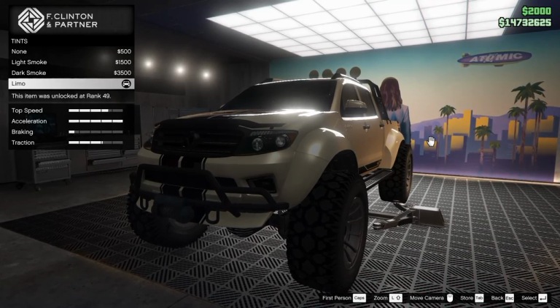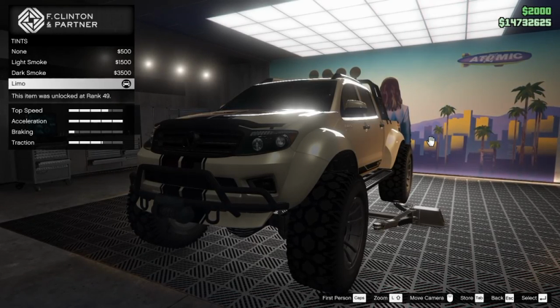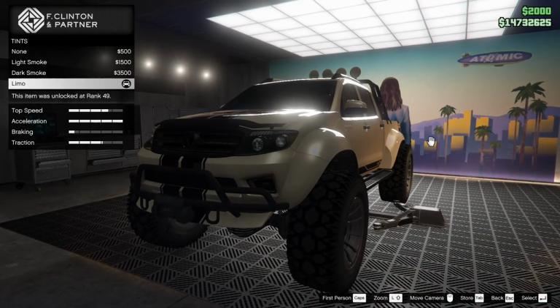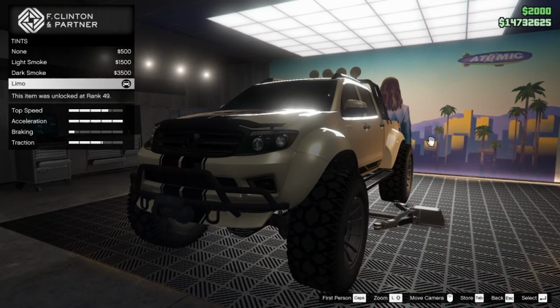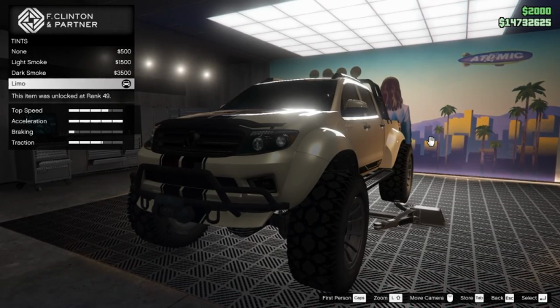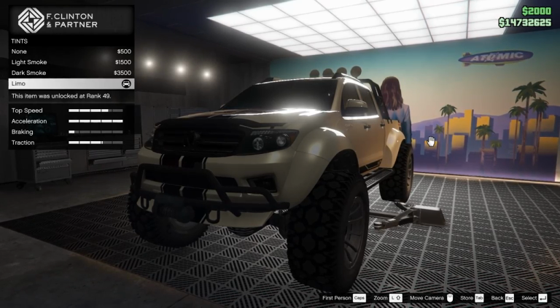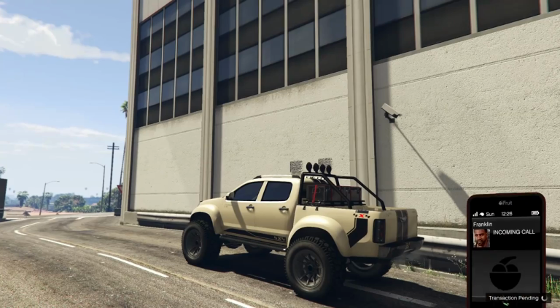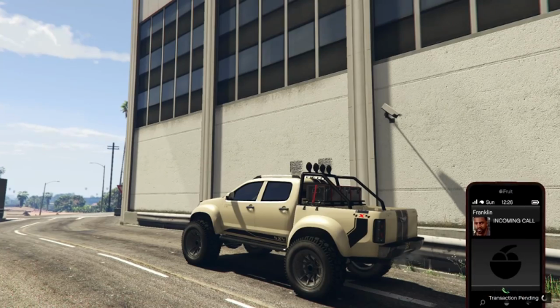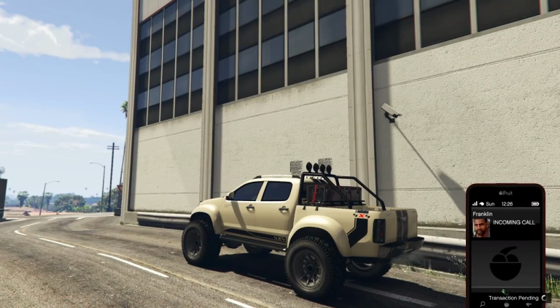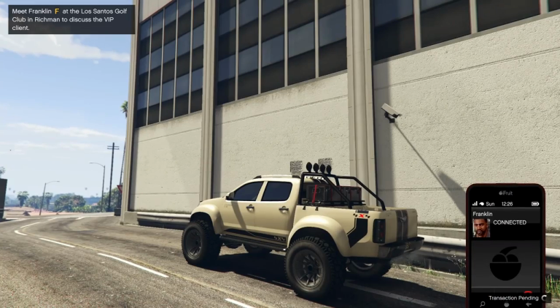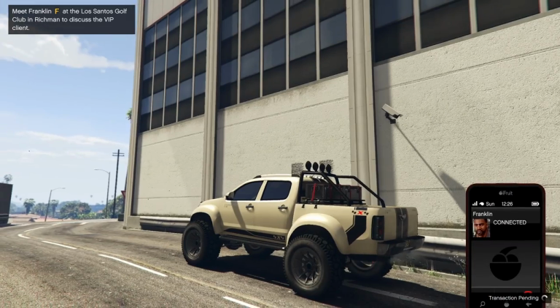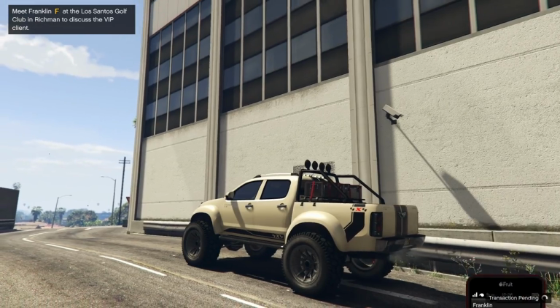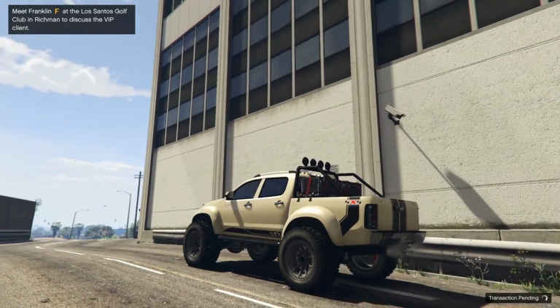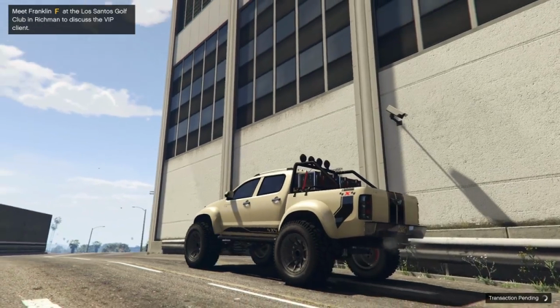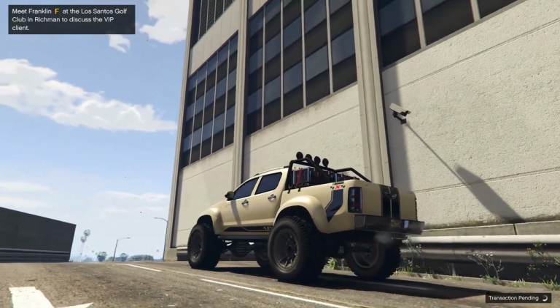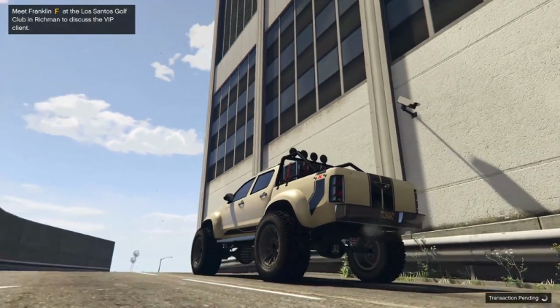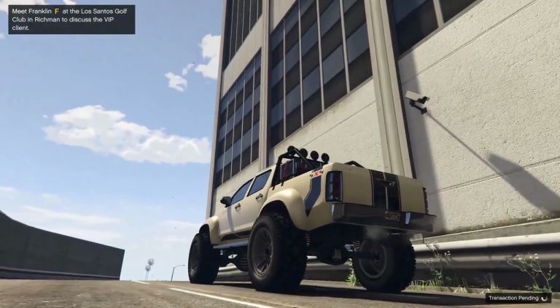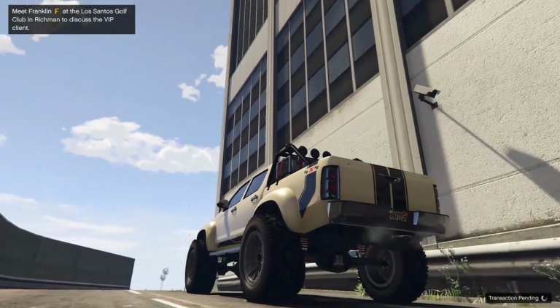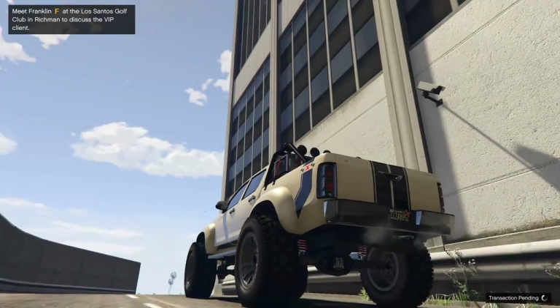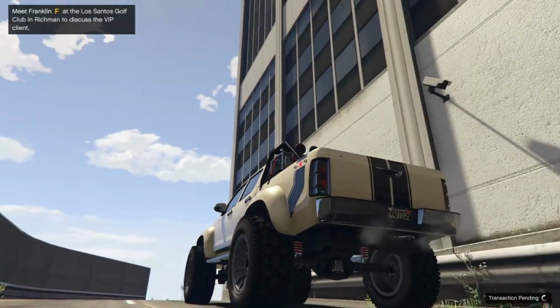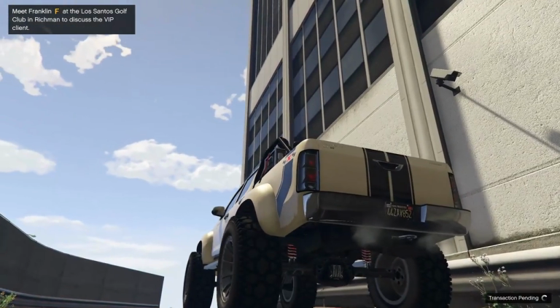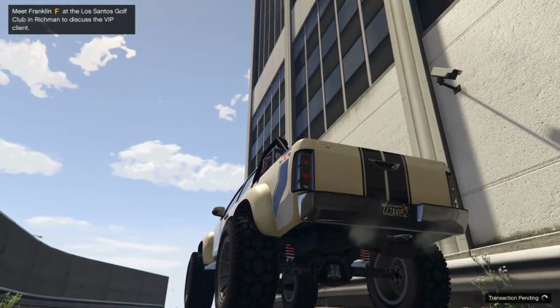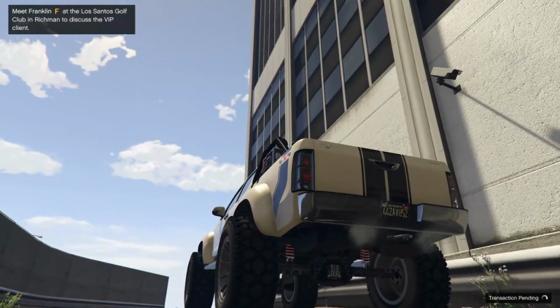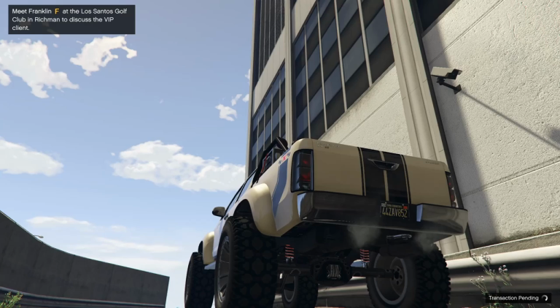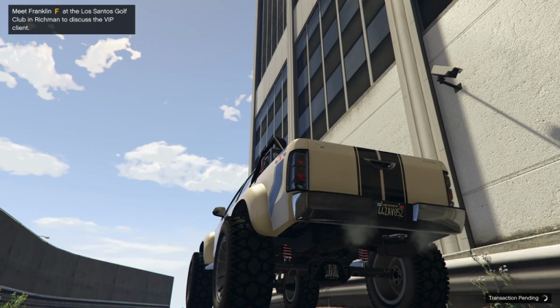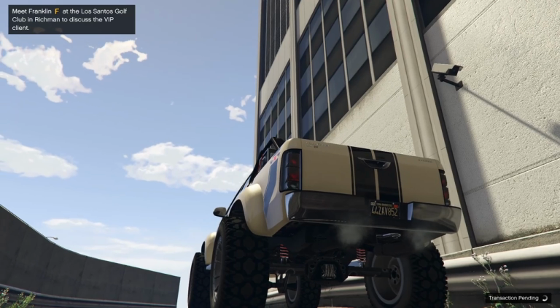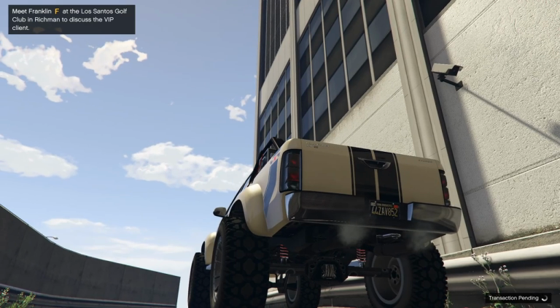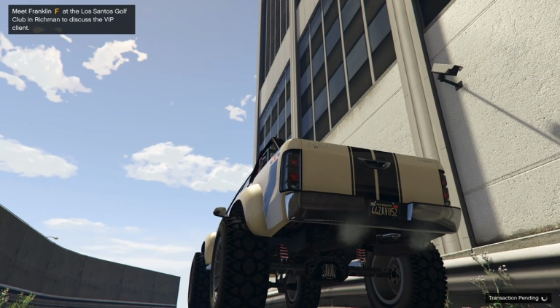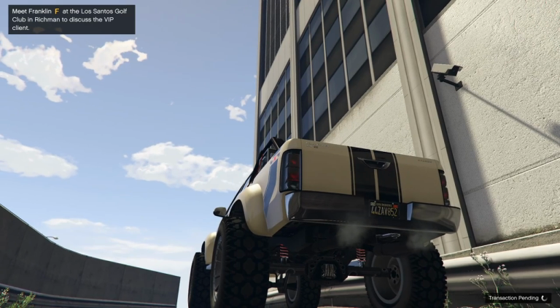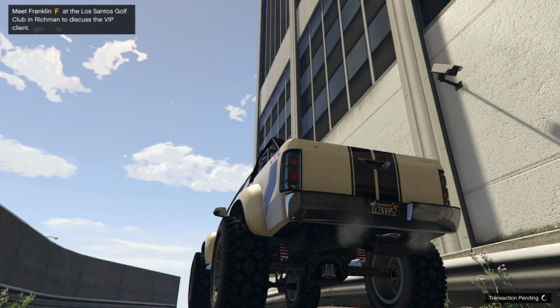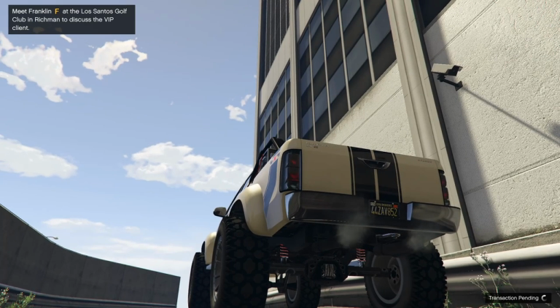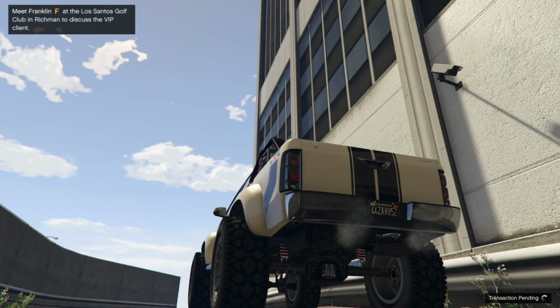Let's take it outside. We're going to do a sound test and a full review on the truck, as well as an off-road test. Alright, here we are outside — let's take a listen to what the Karen Everon actually sounds like.